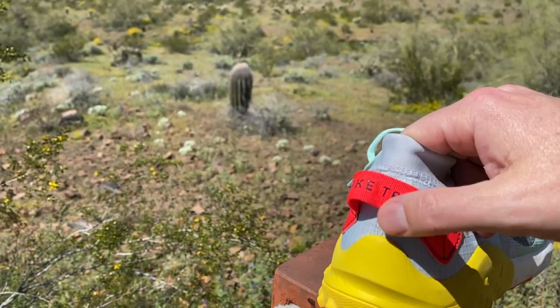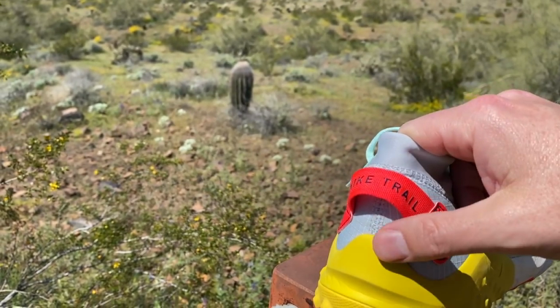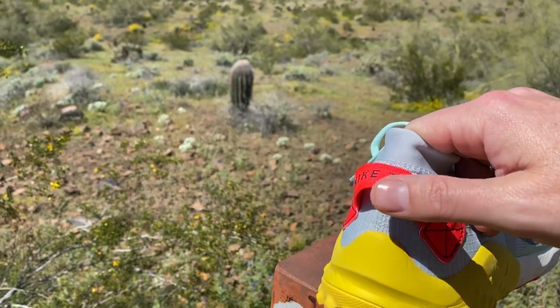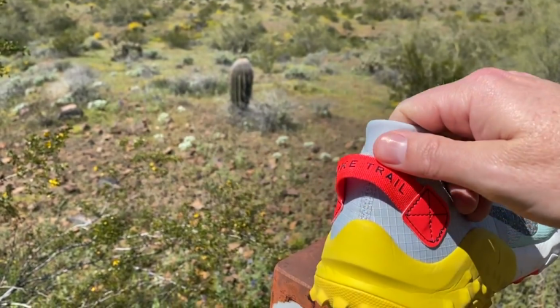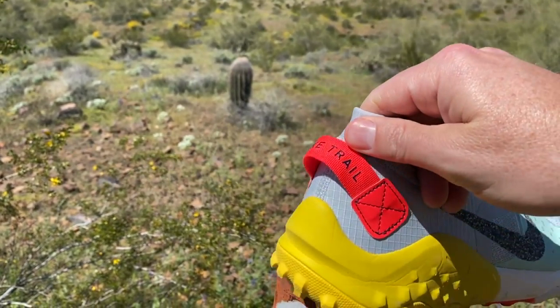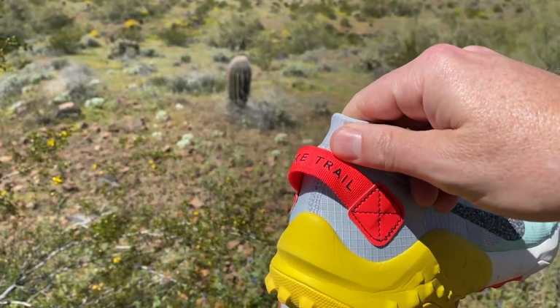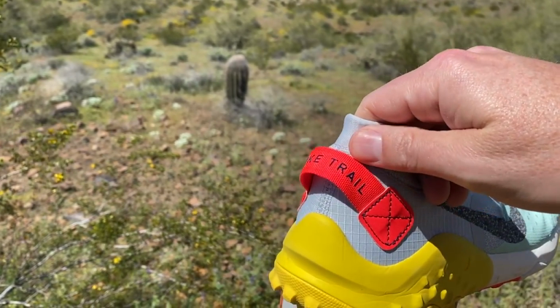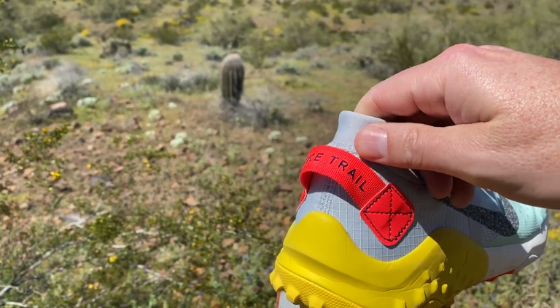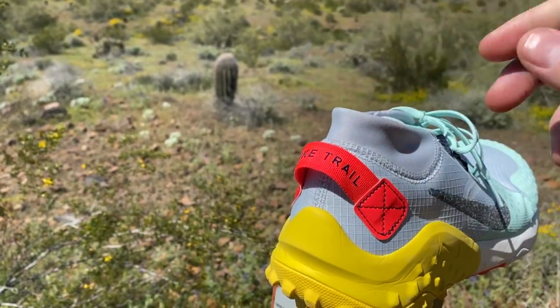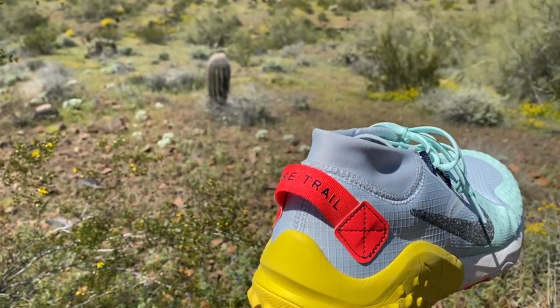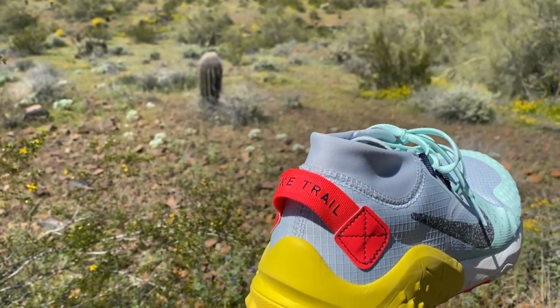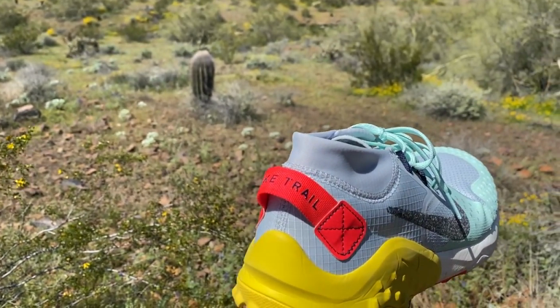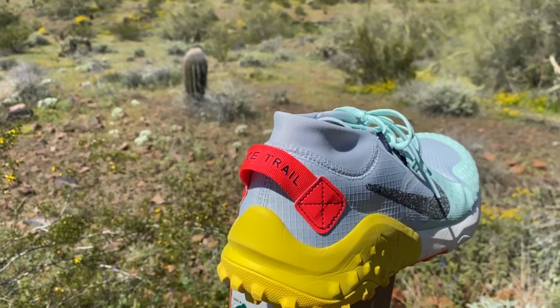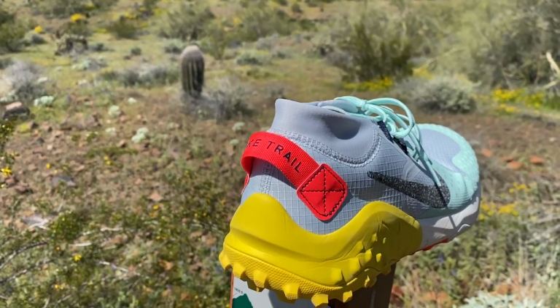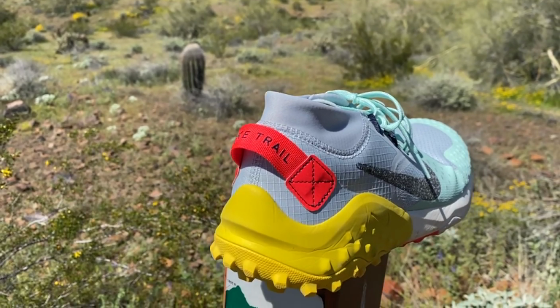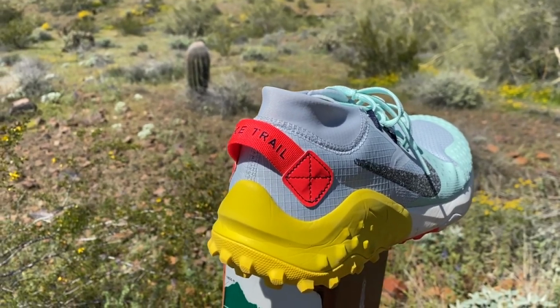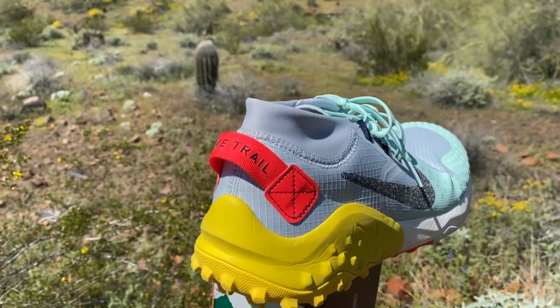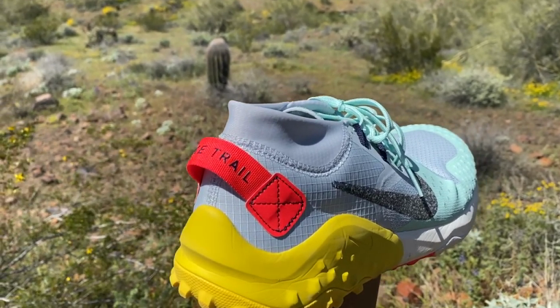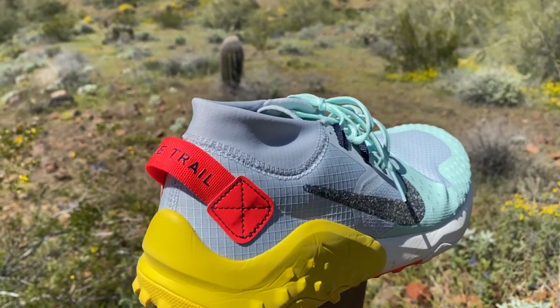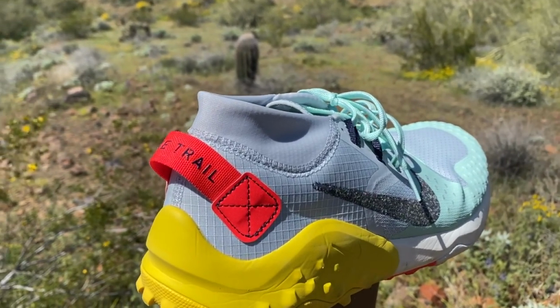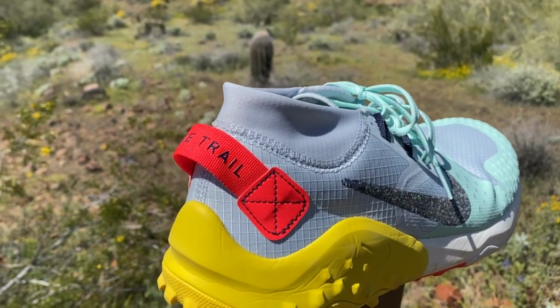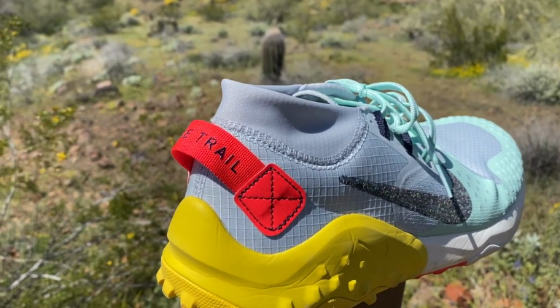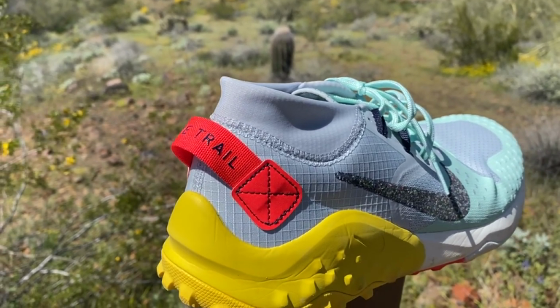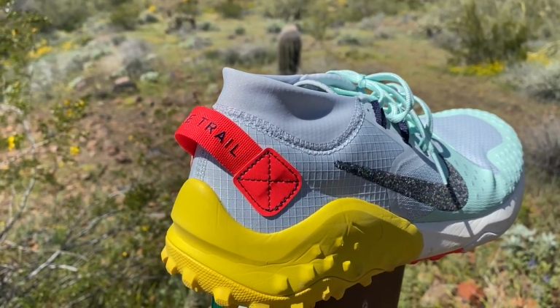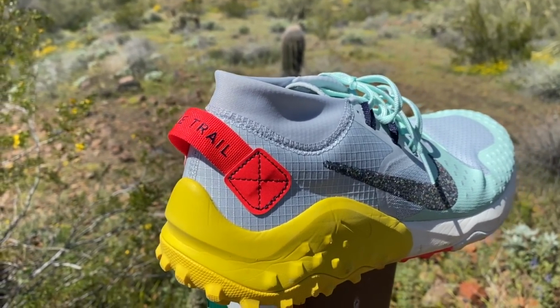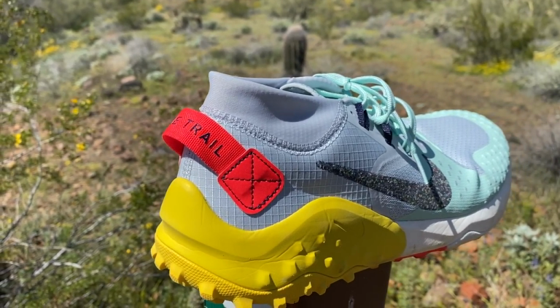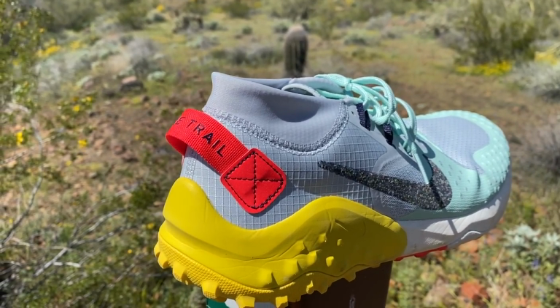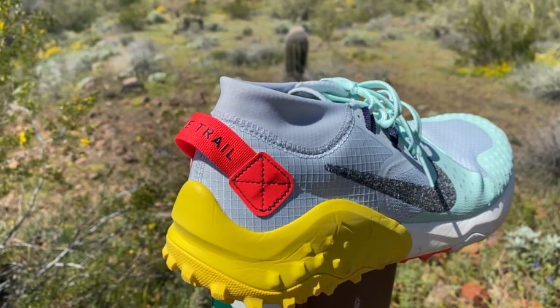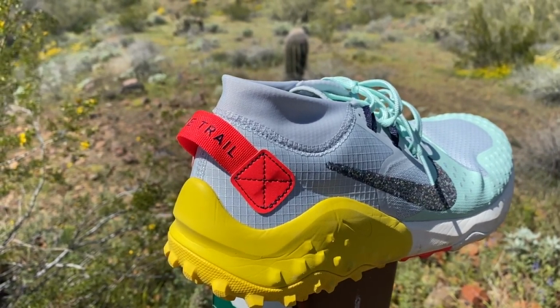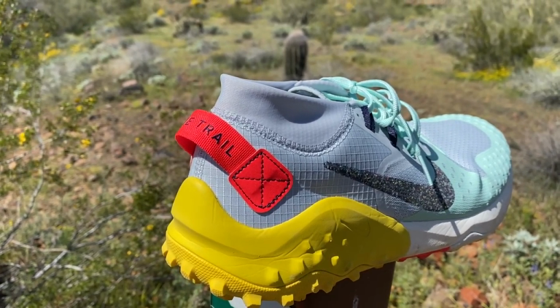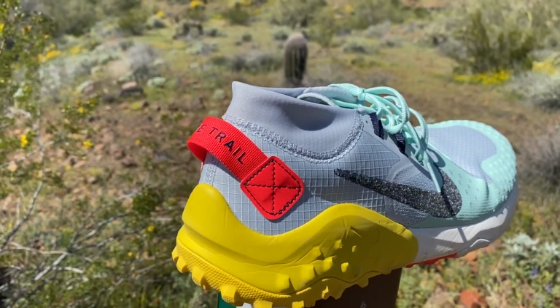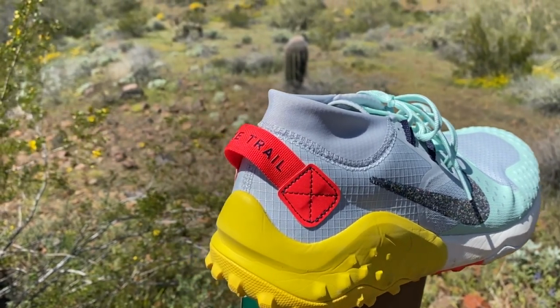This heel tab — not the best. I'm a big fan of heel tabs, and this one's kind of hard to use.